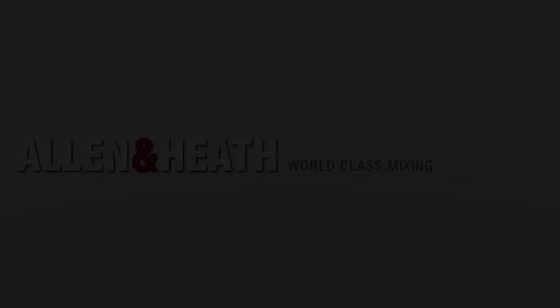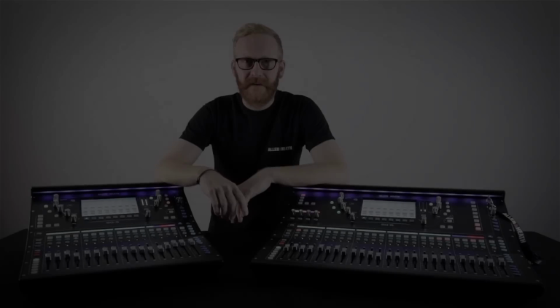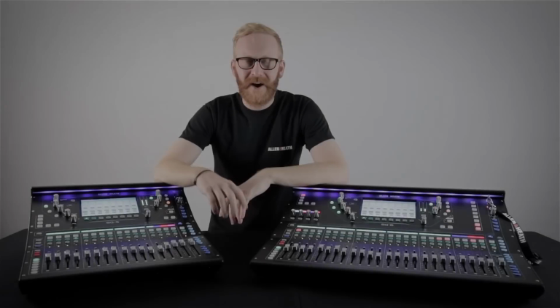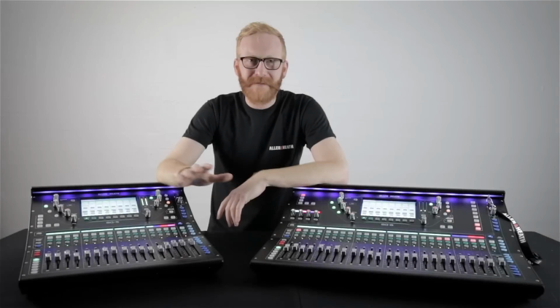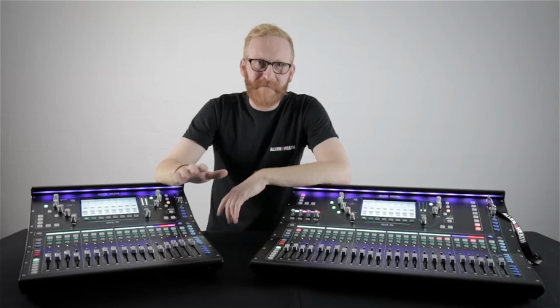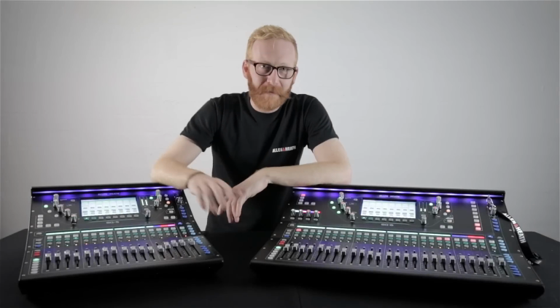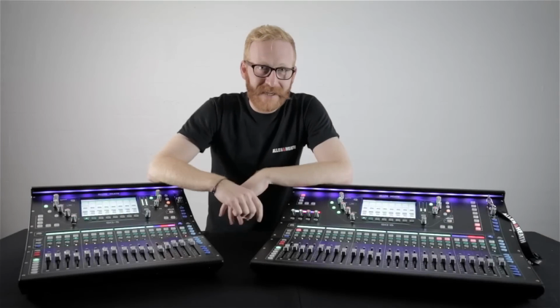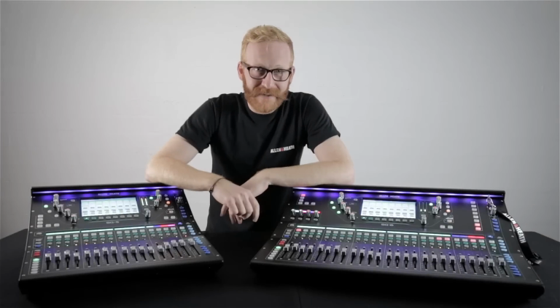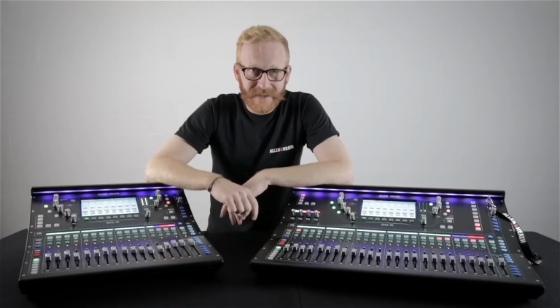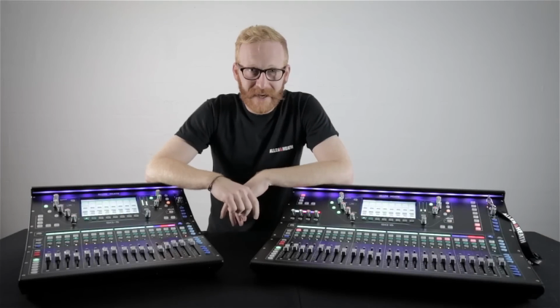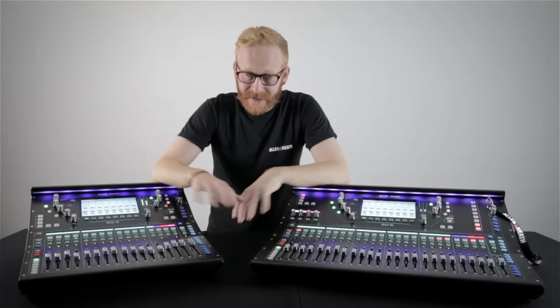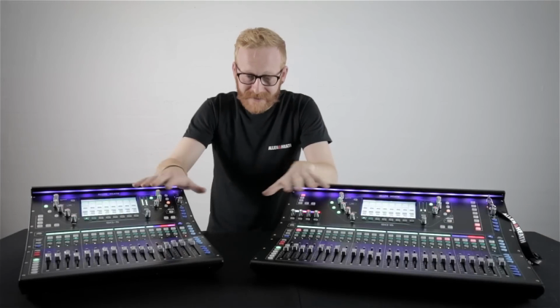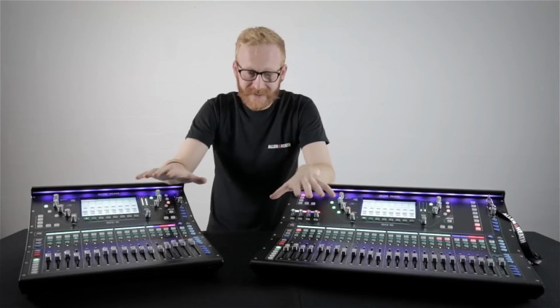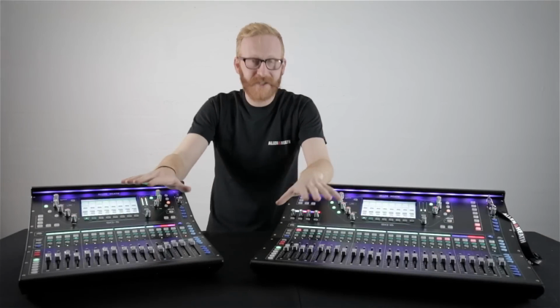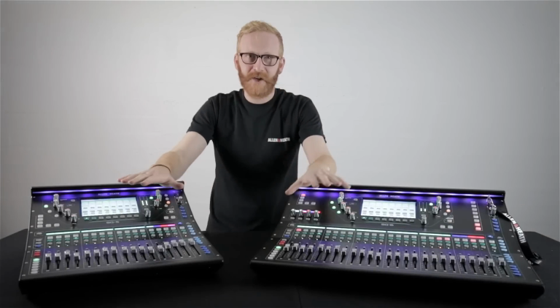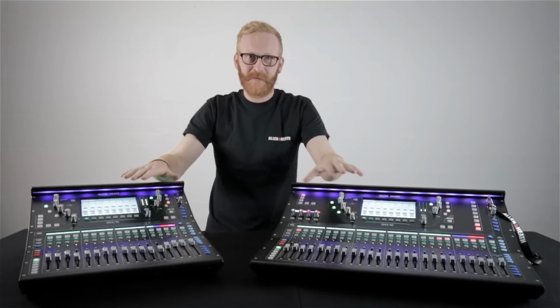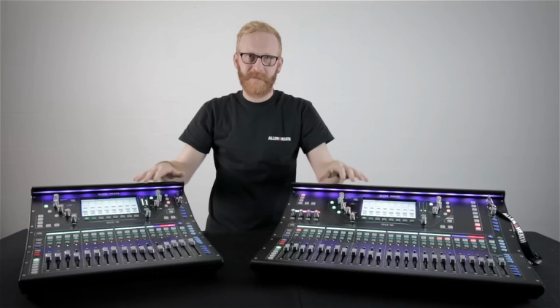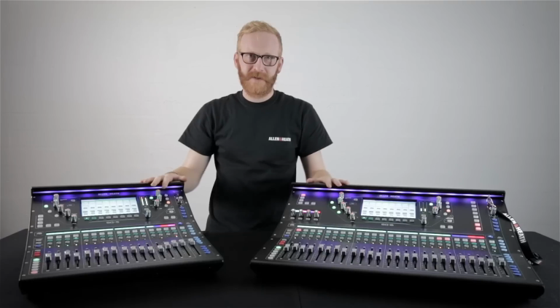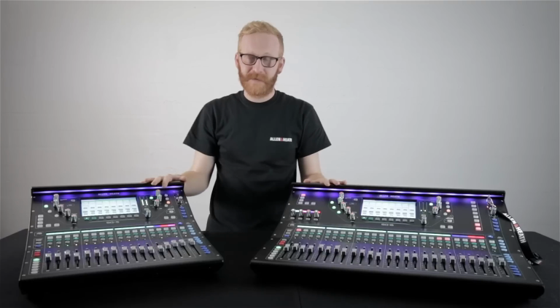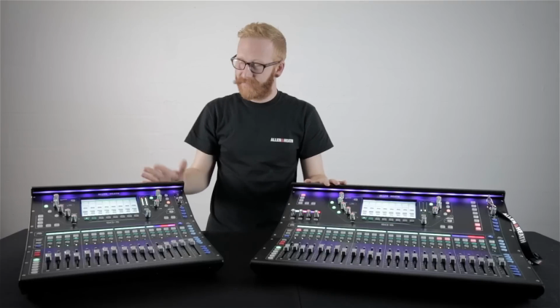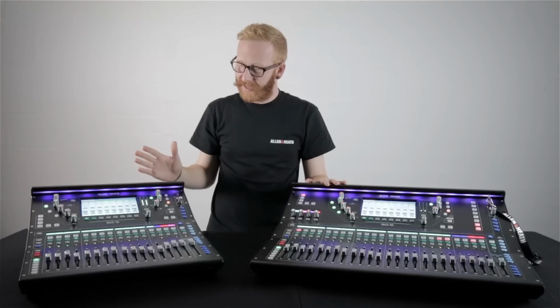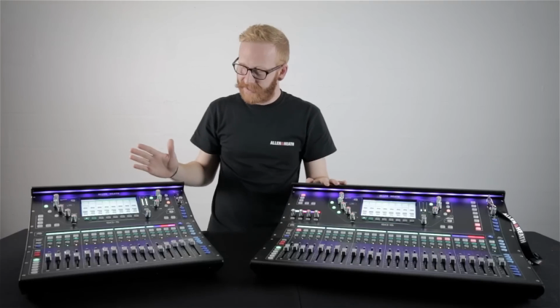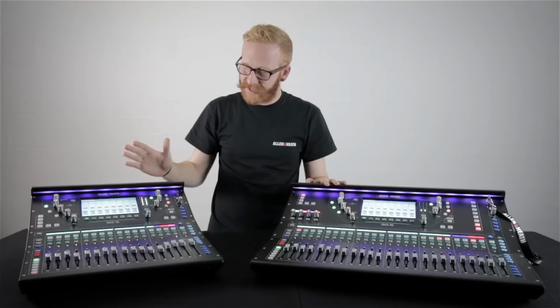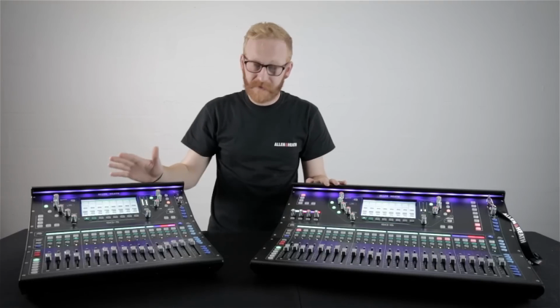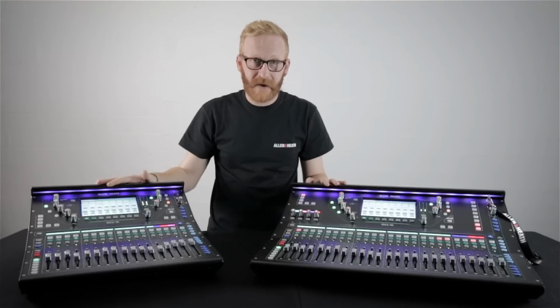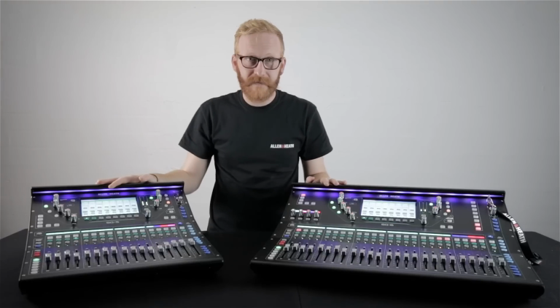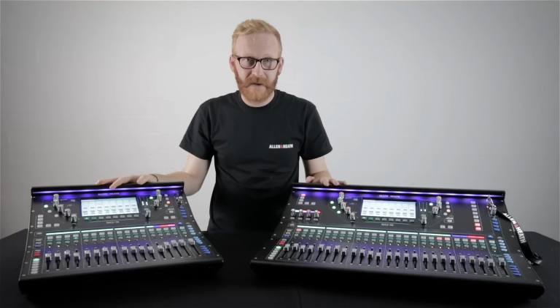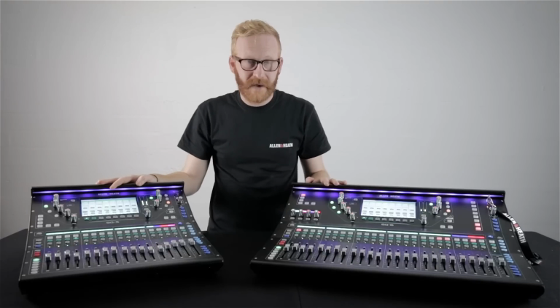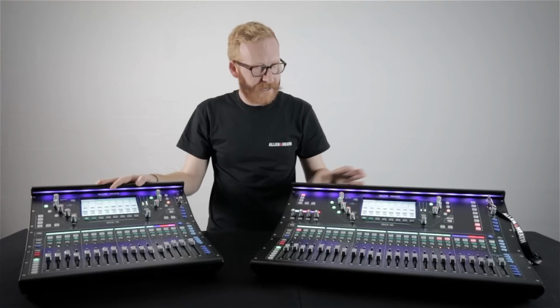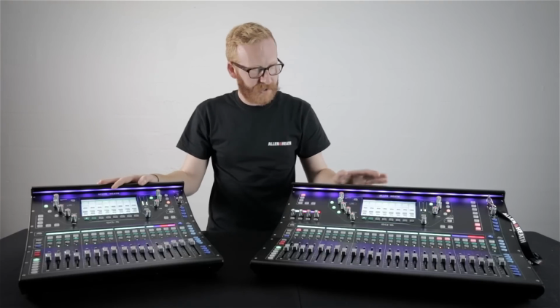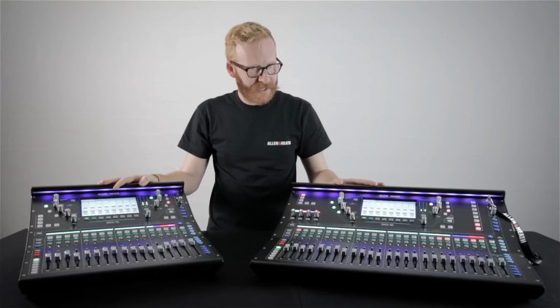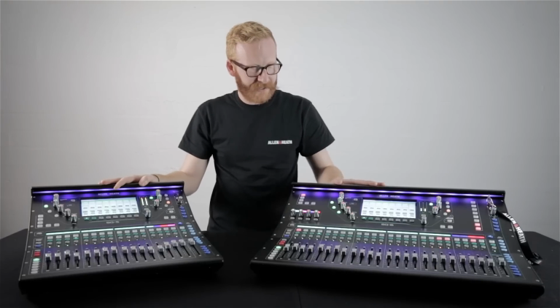Hi, I'm Keith and this is SQ, specifically the SQ5 and SQ6.